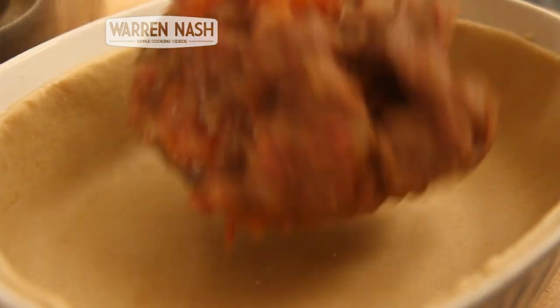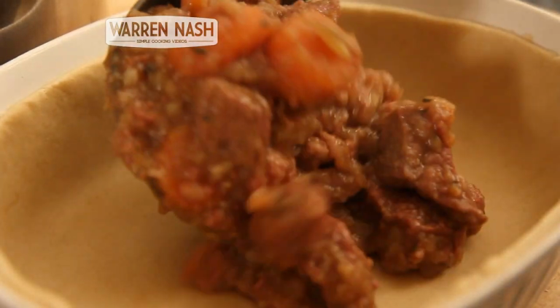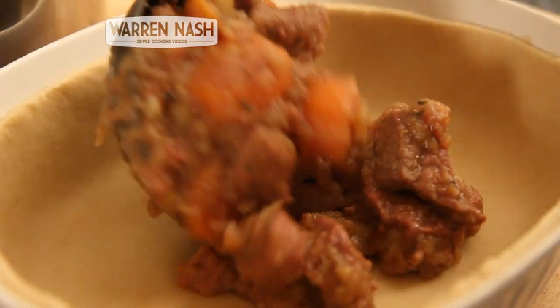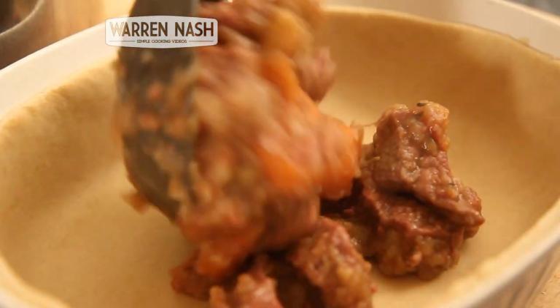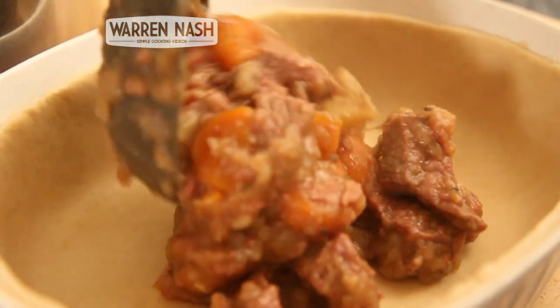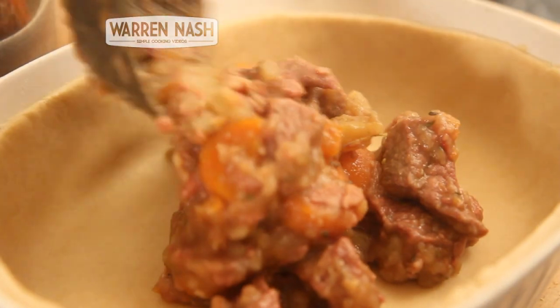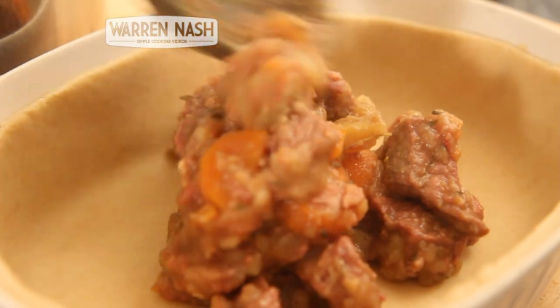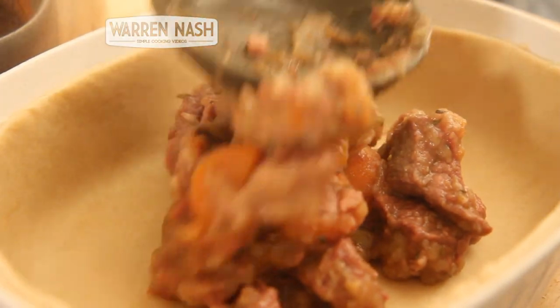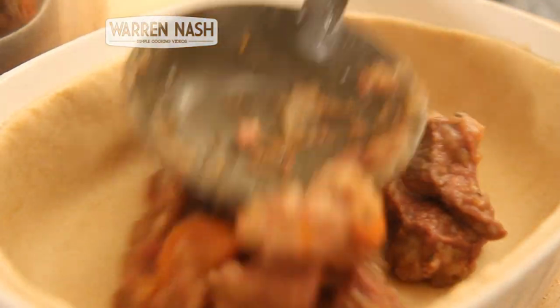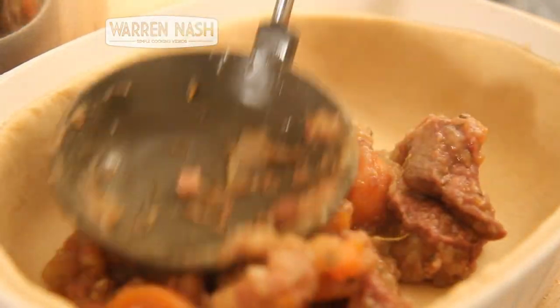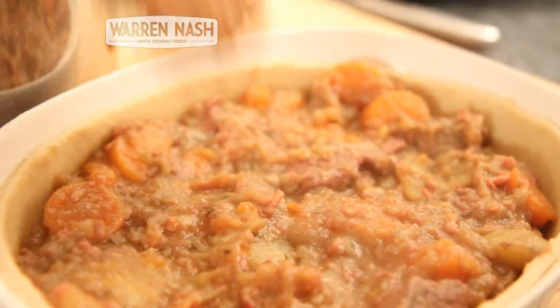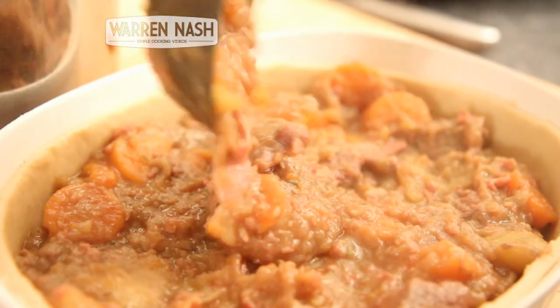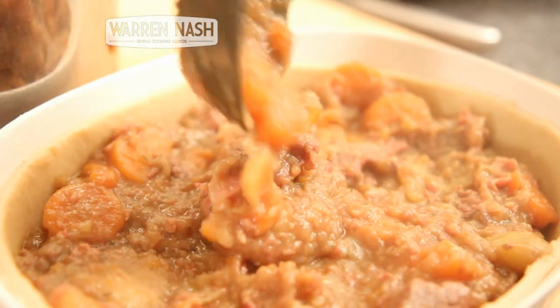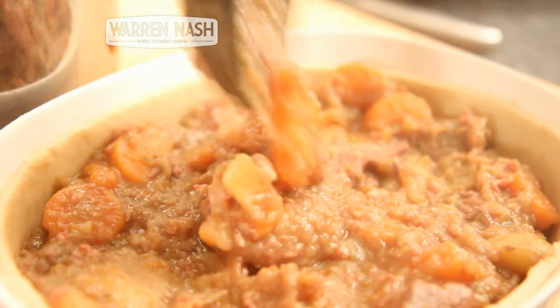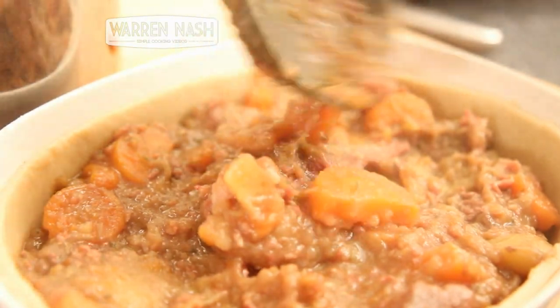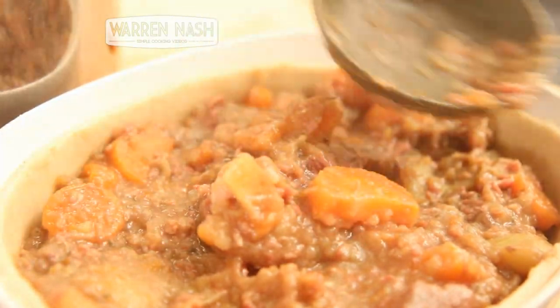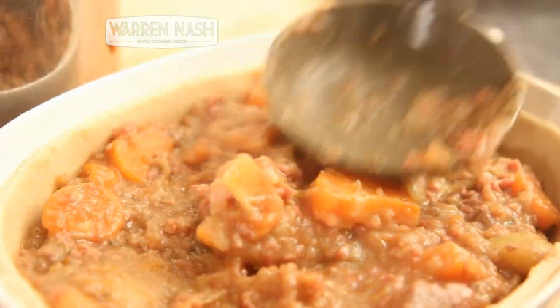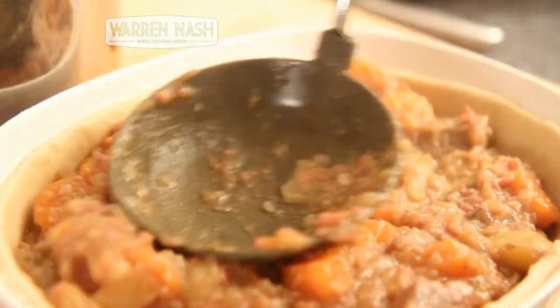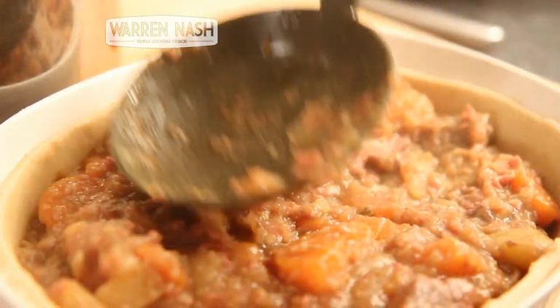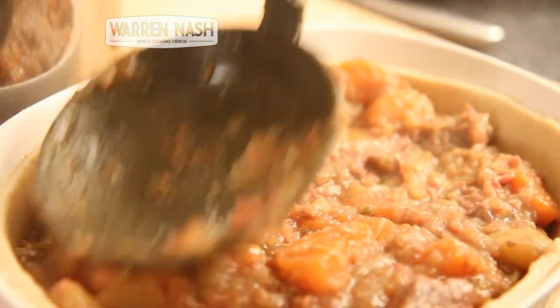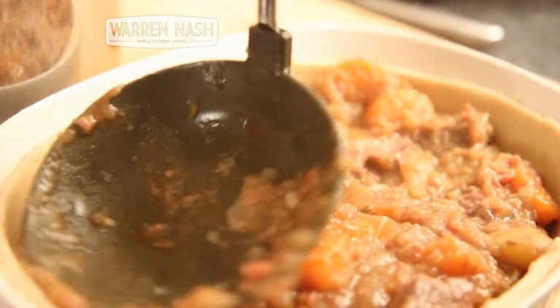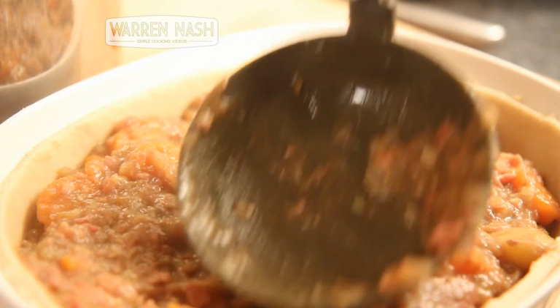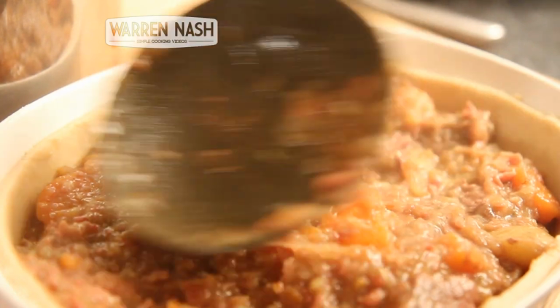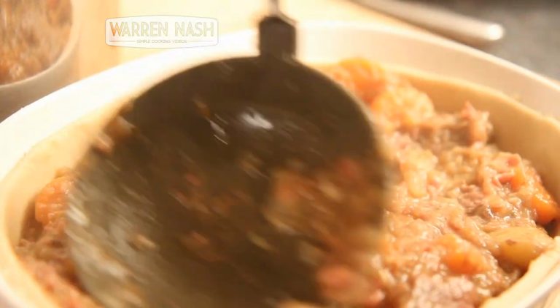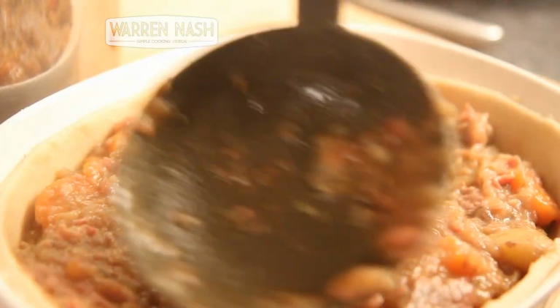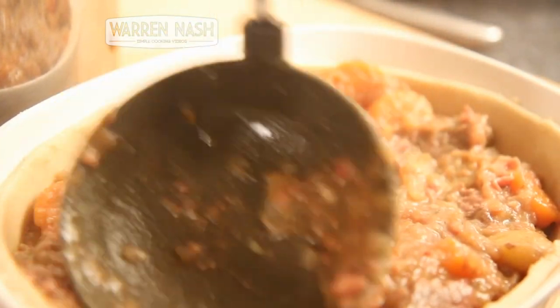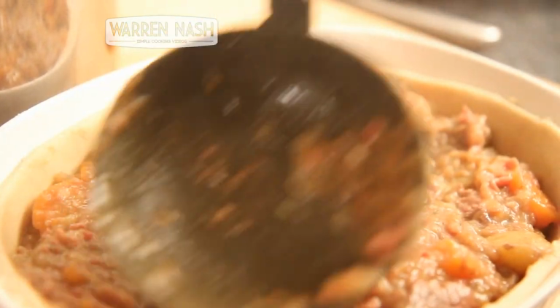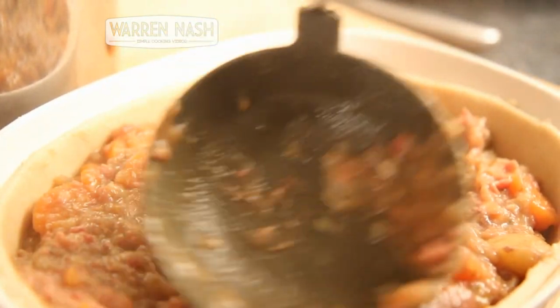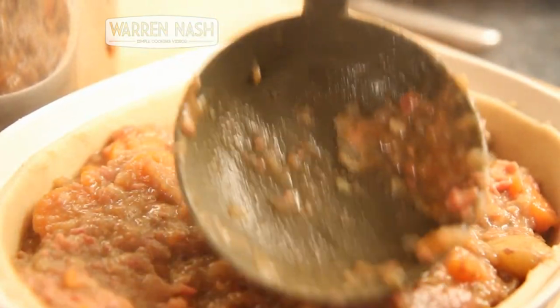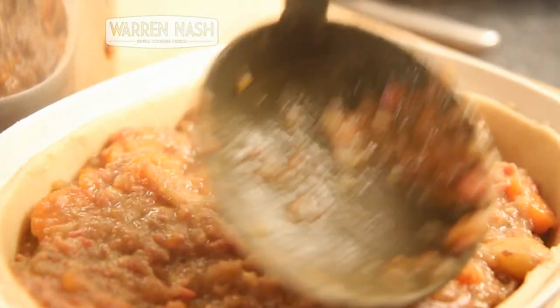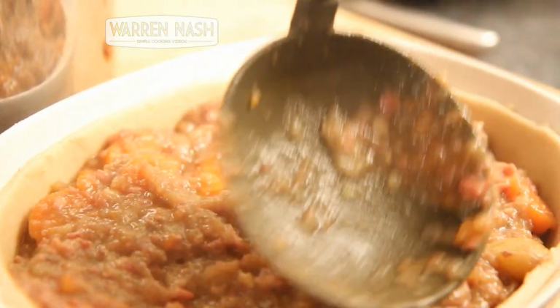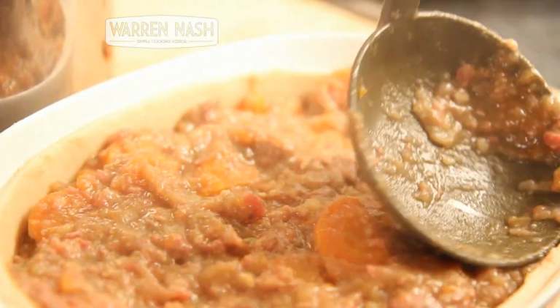You need to make sure the sauce in your stew is nice and thick, and once it is, you can begin filling your pie.